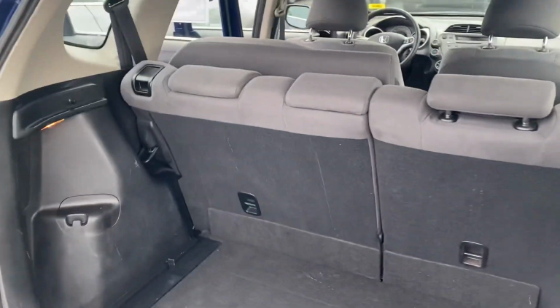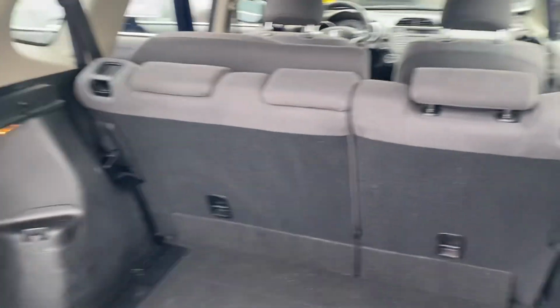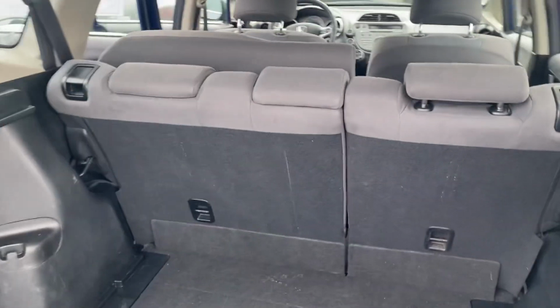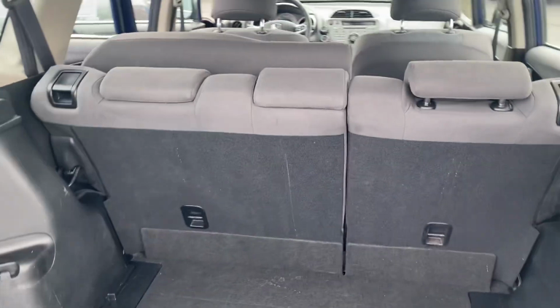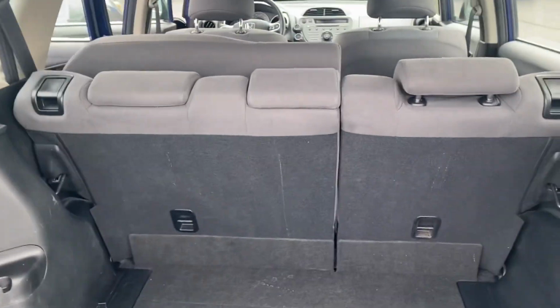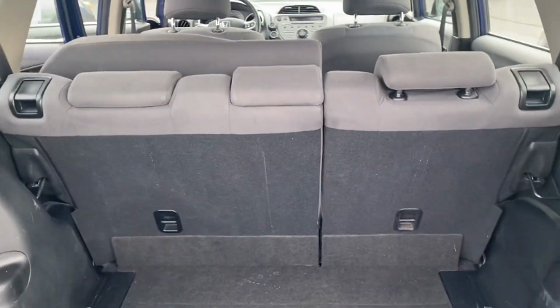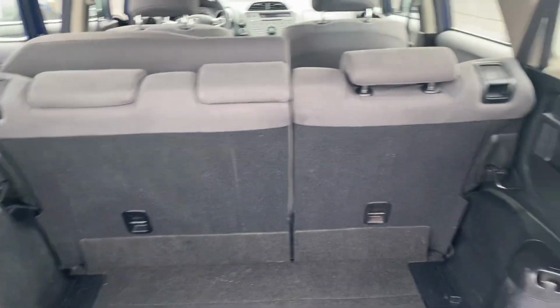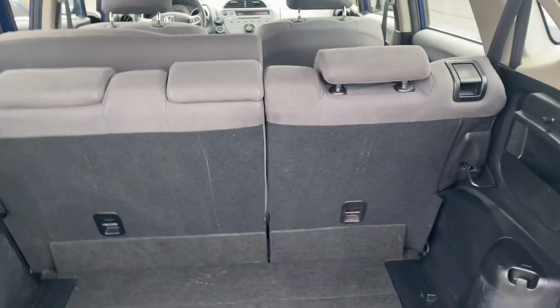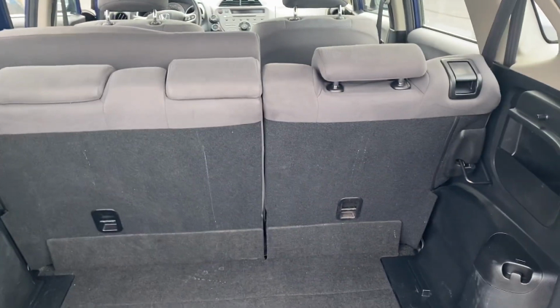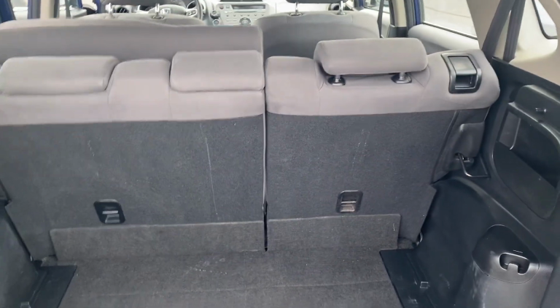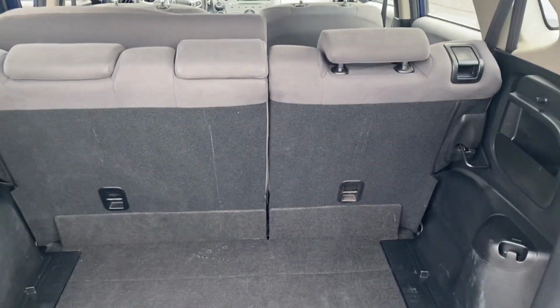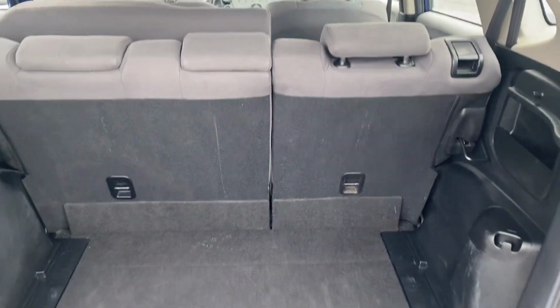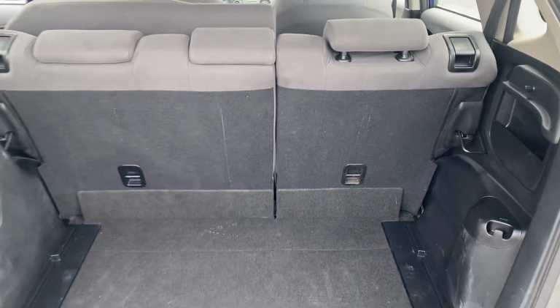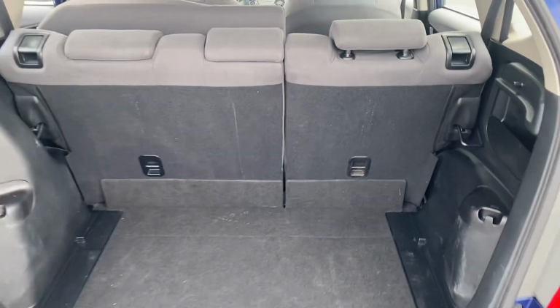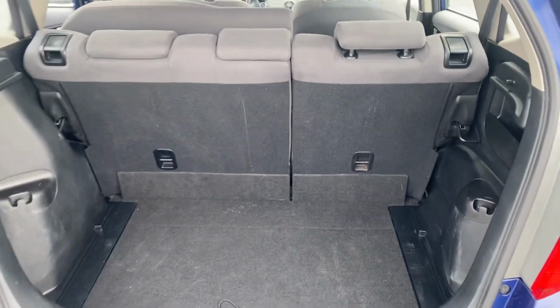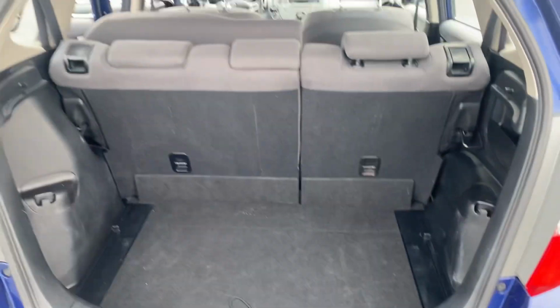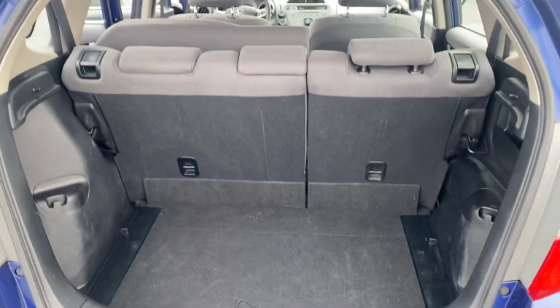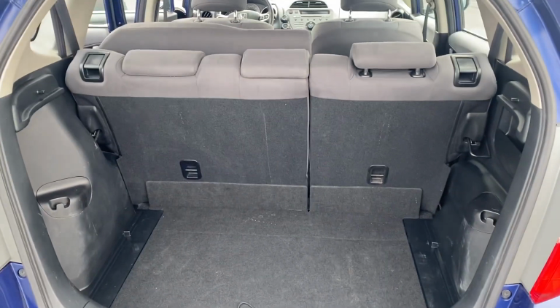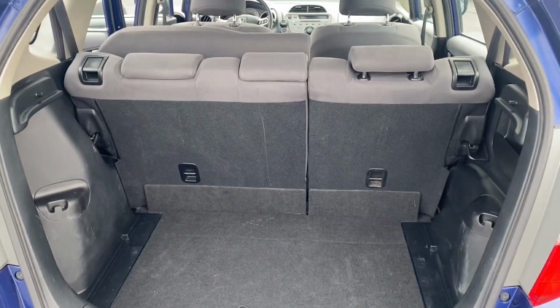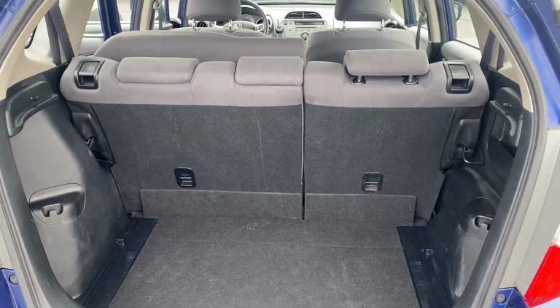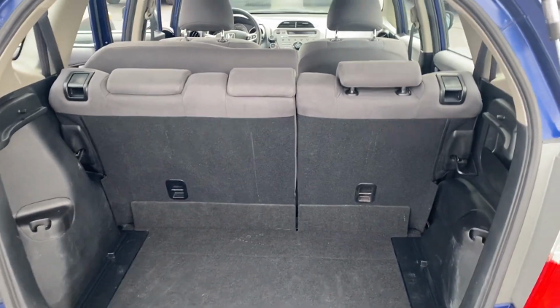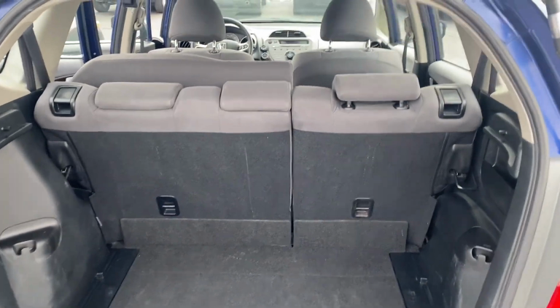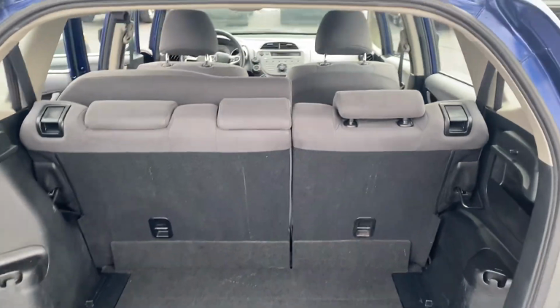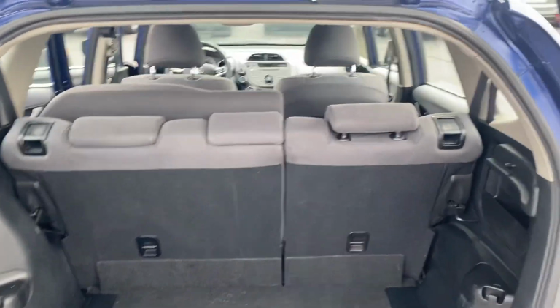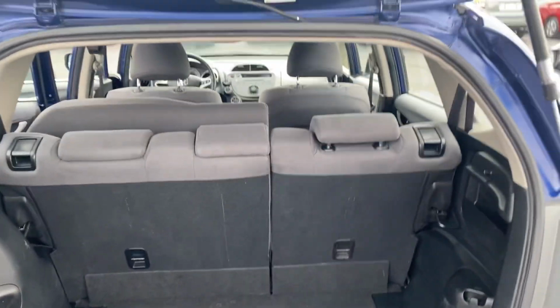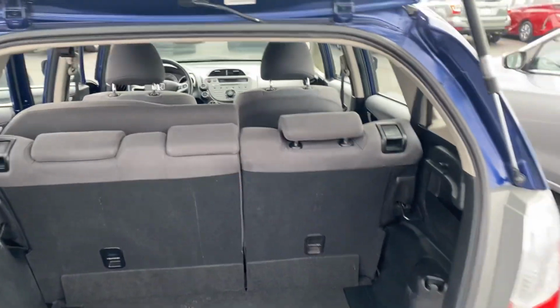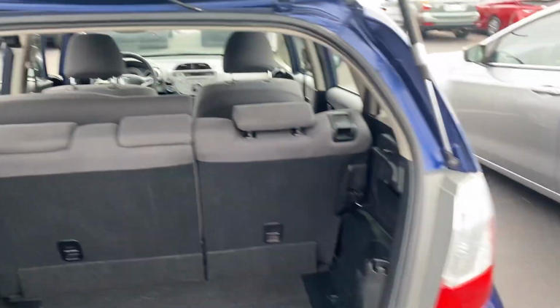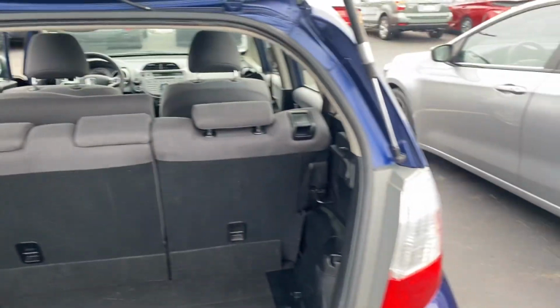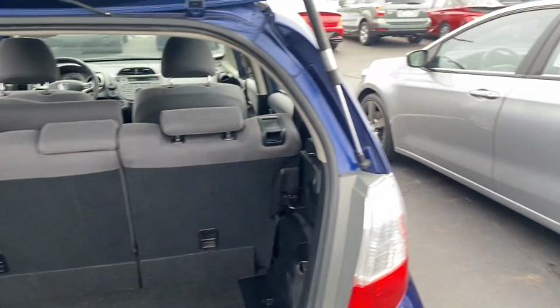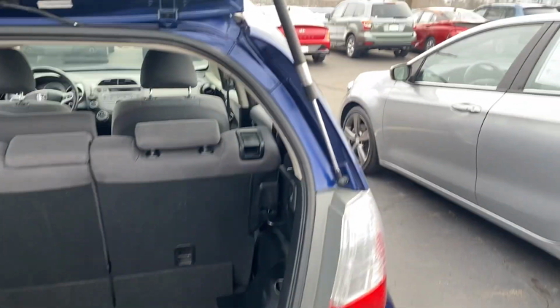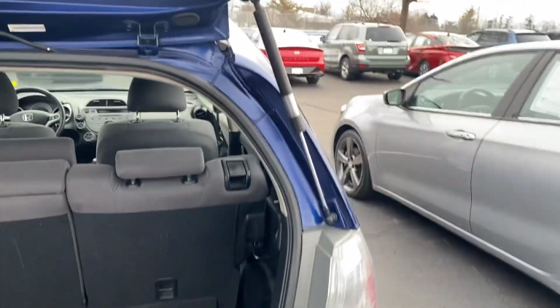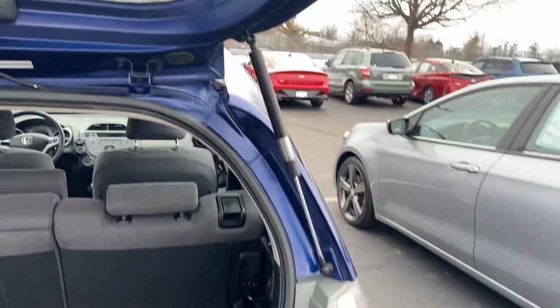Trunk space here. The seats do fold down in a 60-40 split in case you need a little extra cargo space.